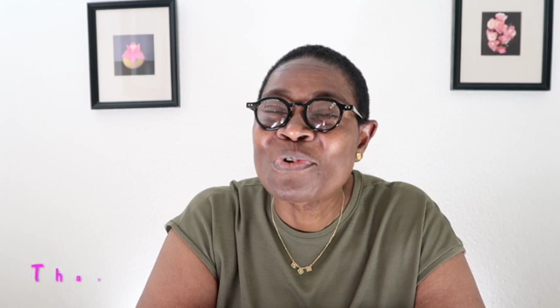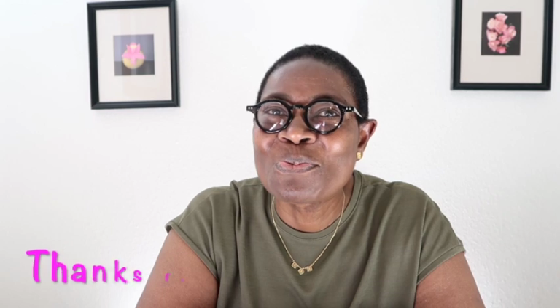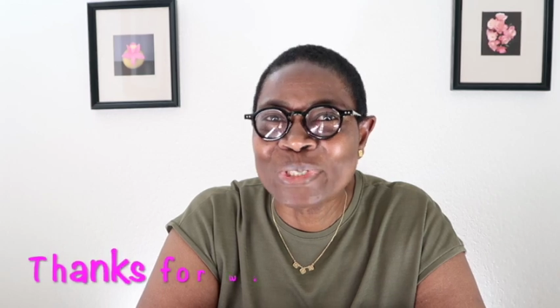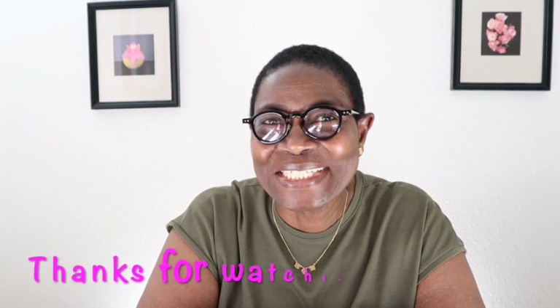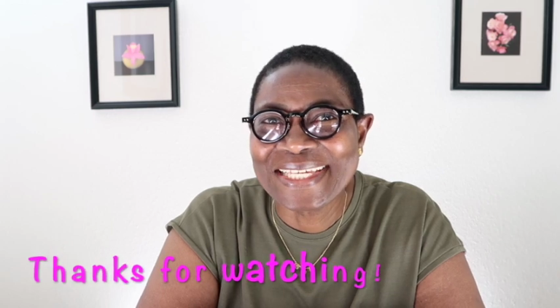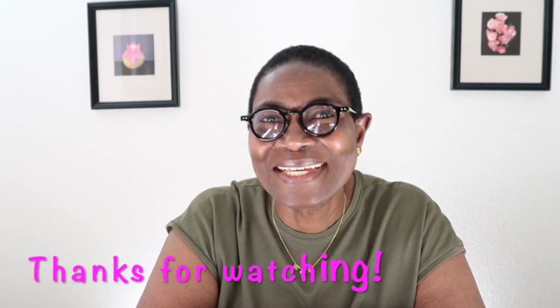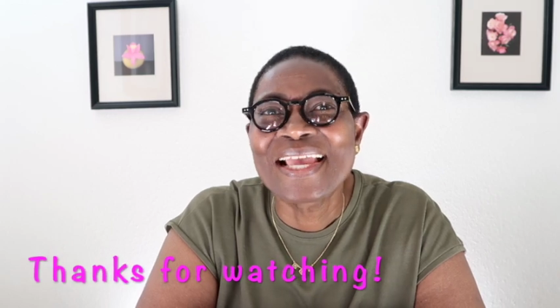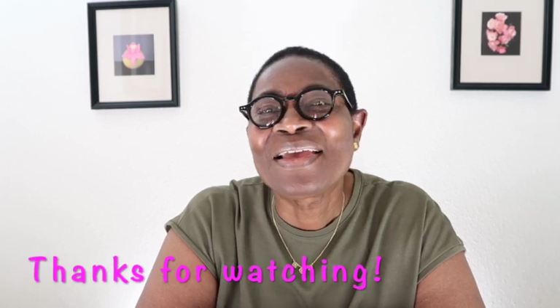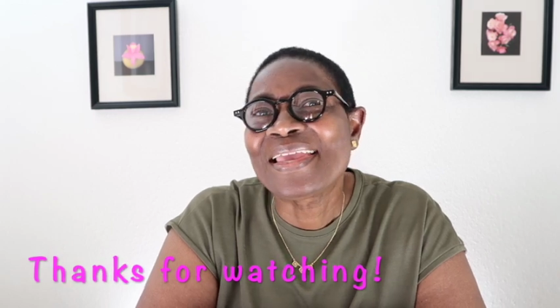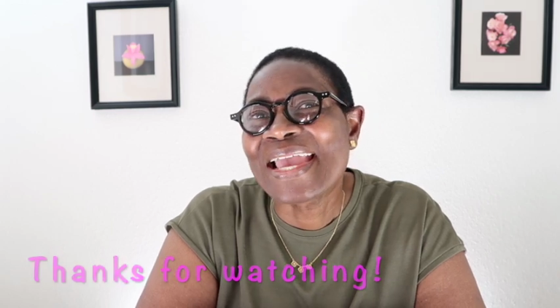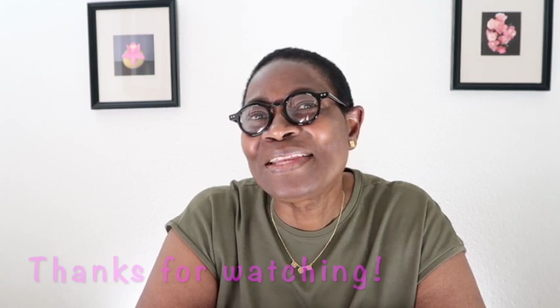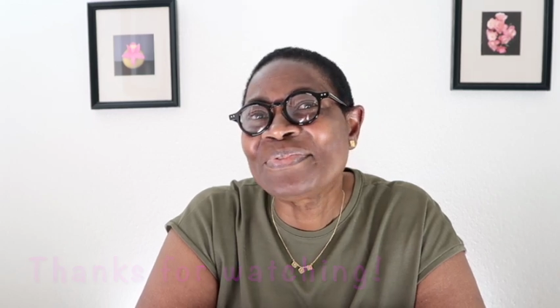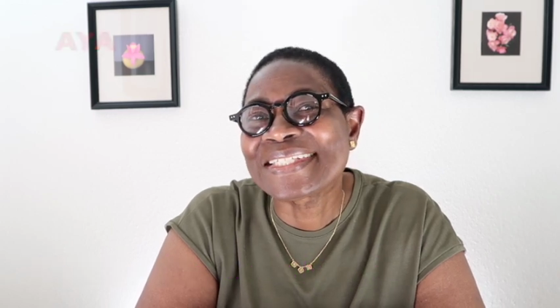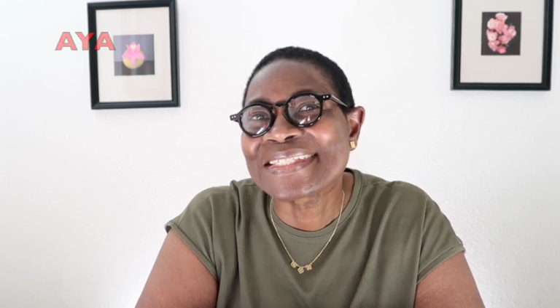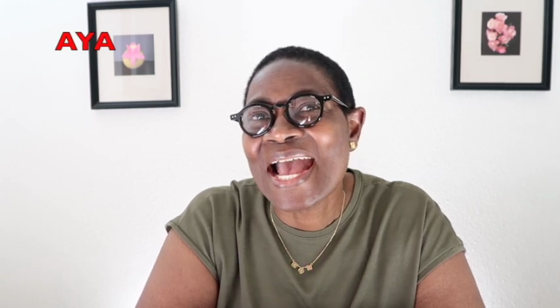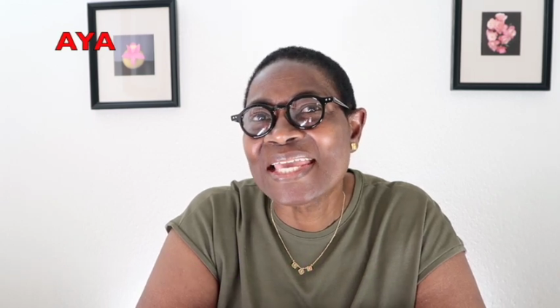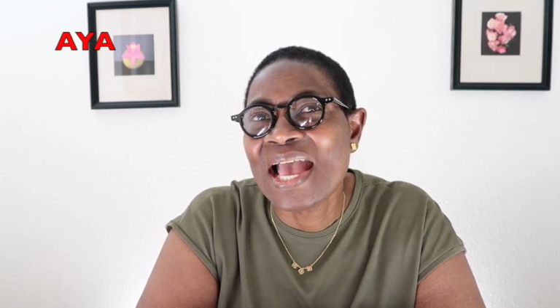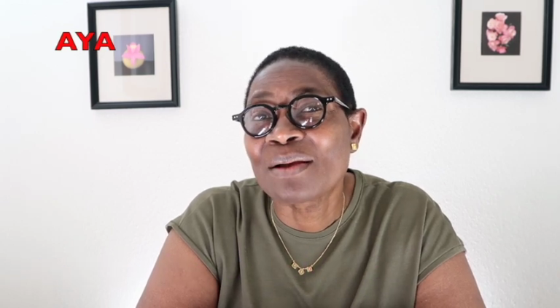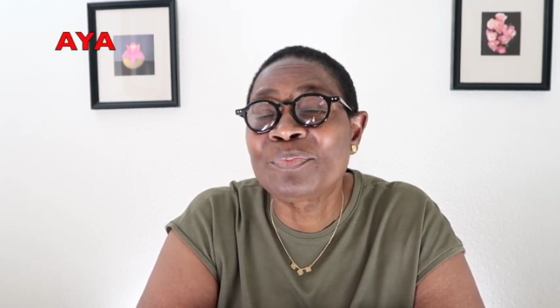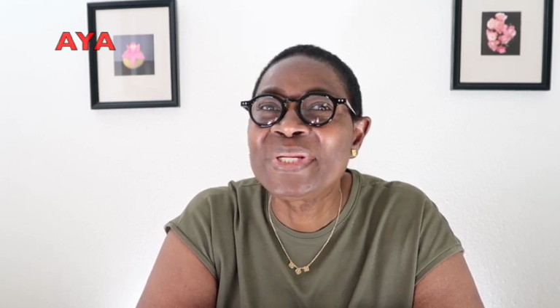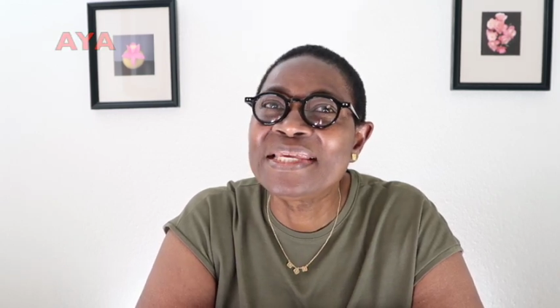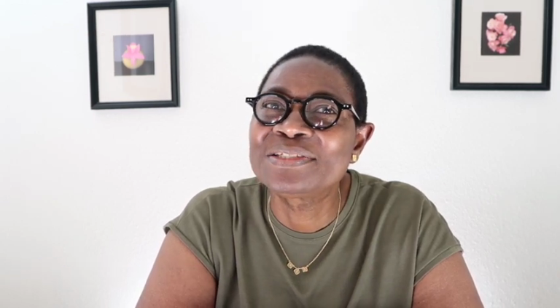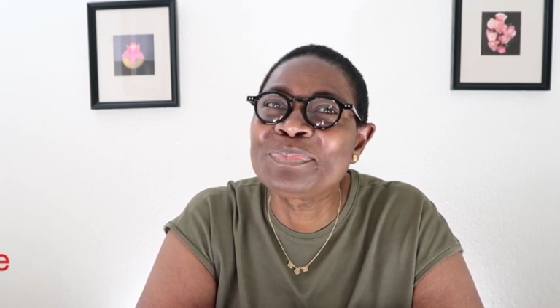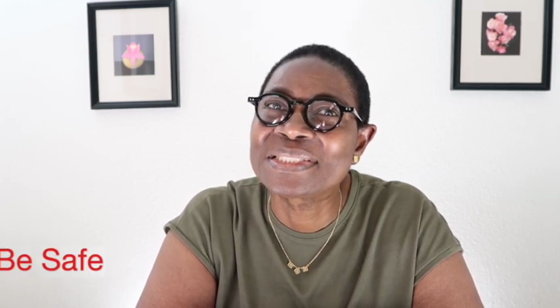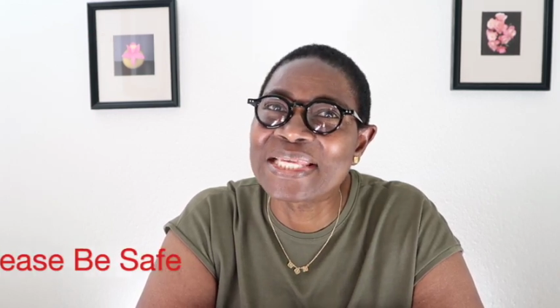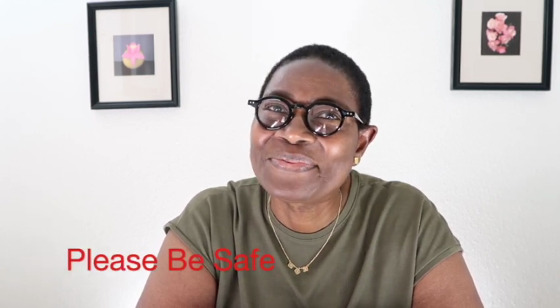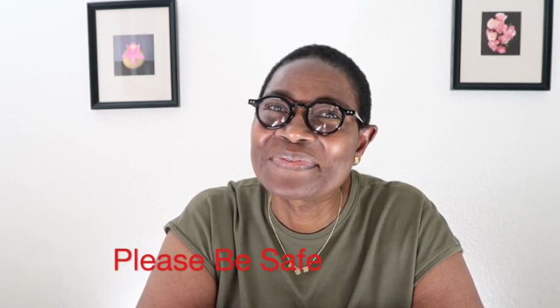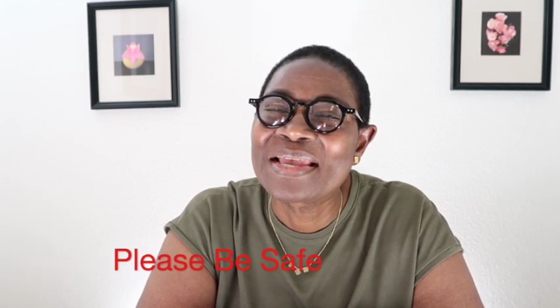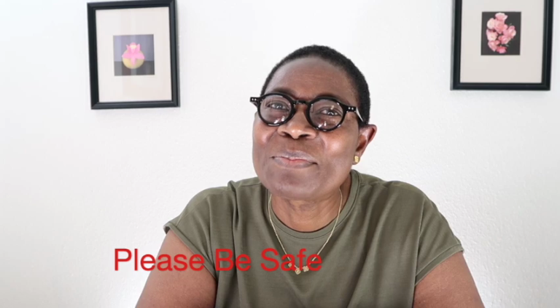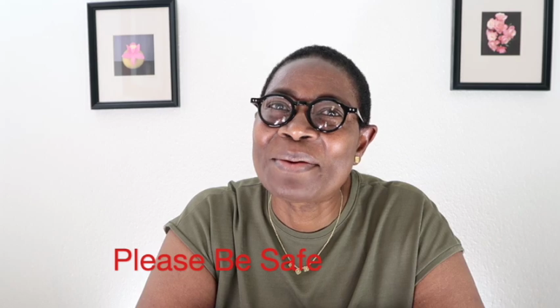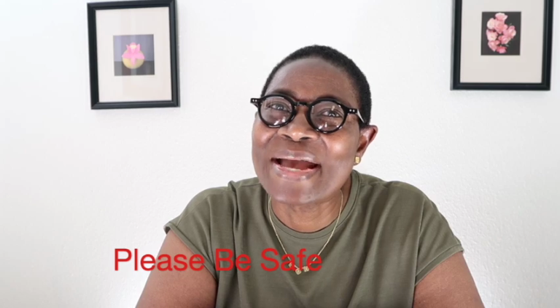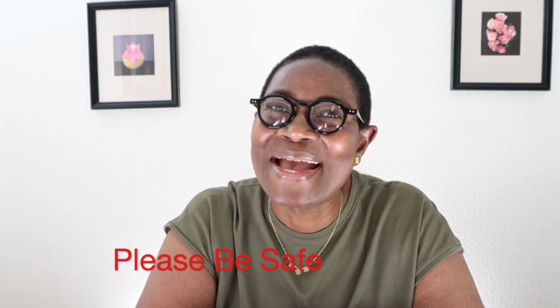So guys, here you have it! Thank you for watching. Again, this is Aya — please be safe, bye bye!